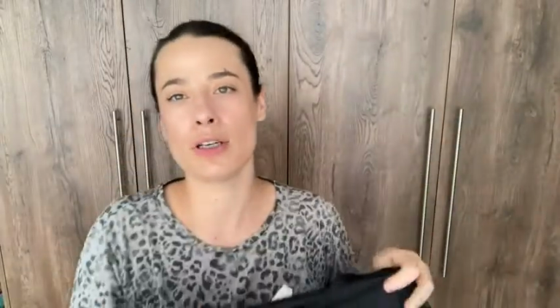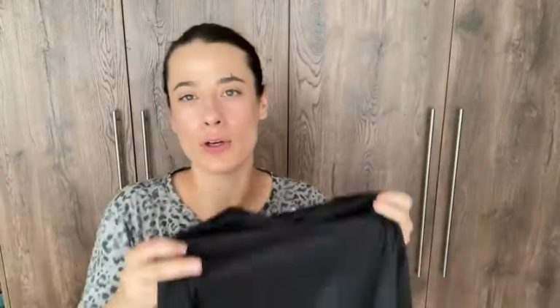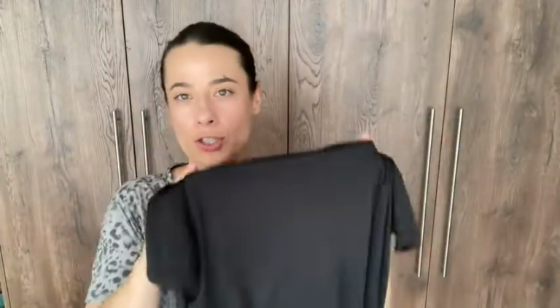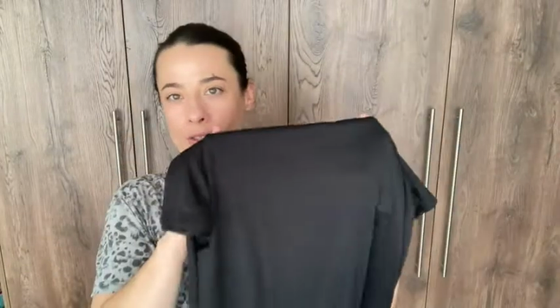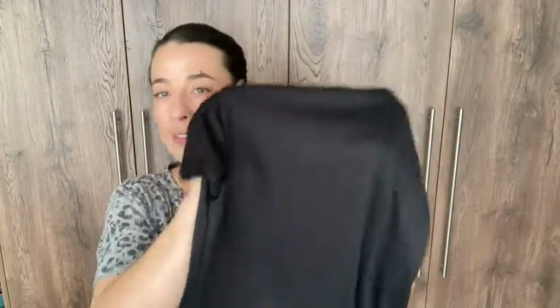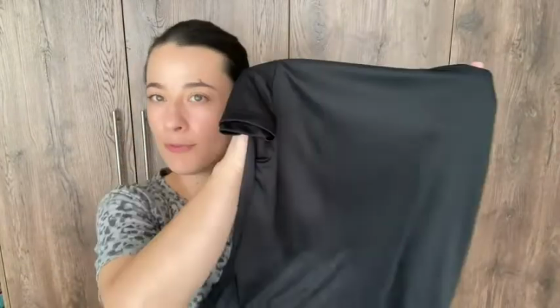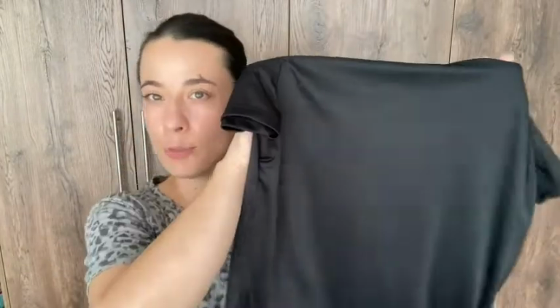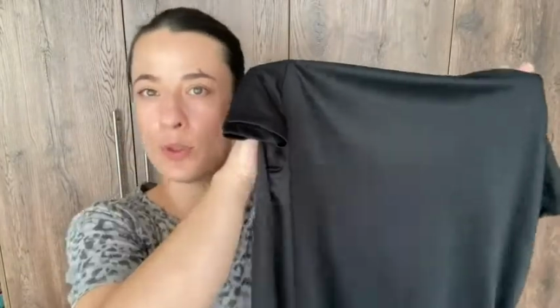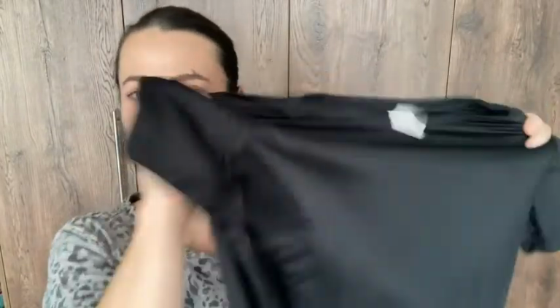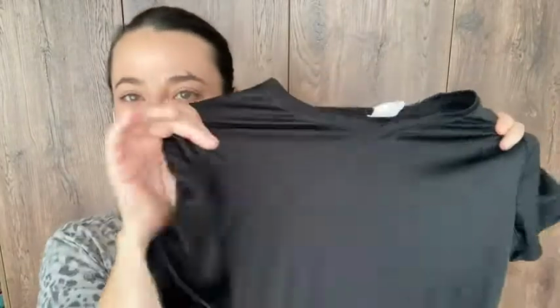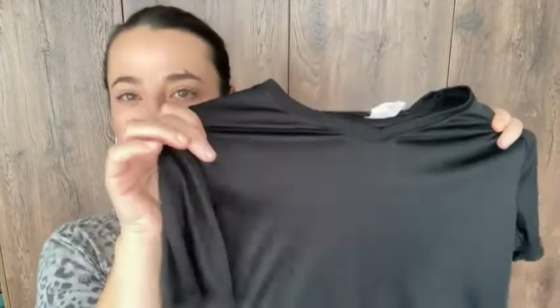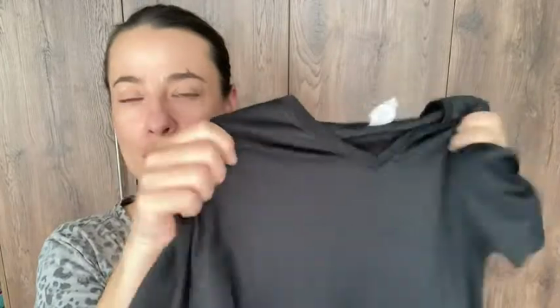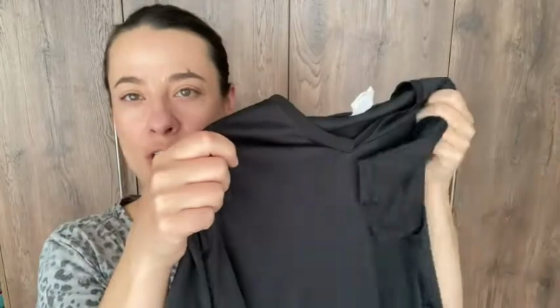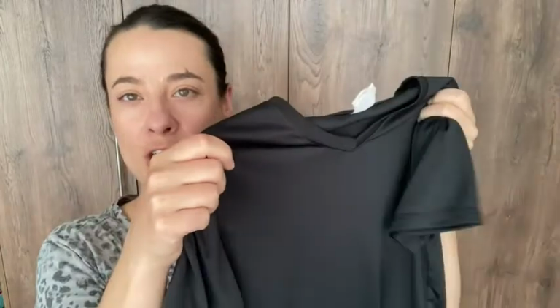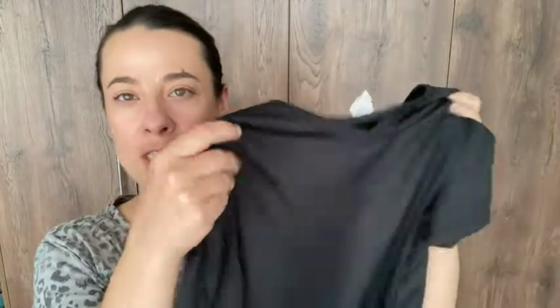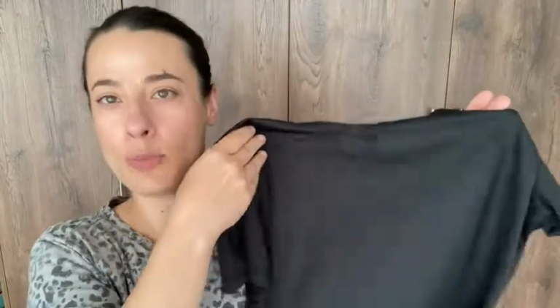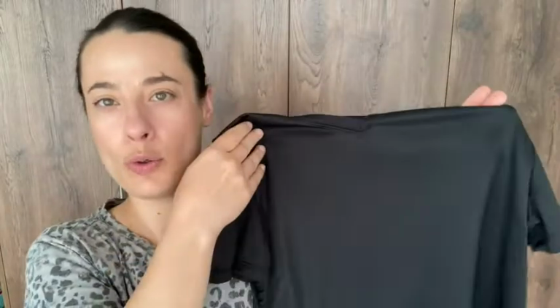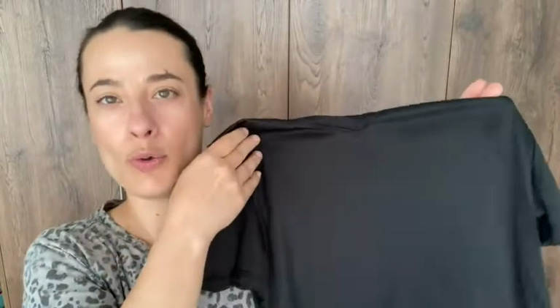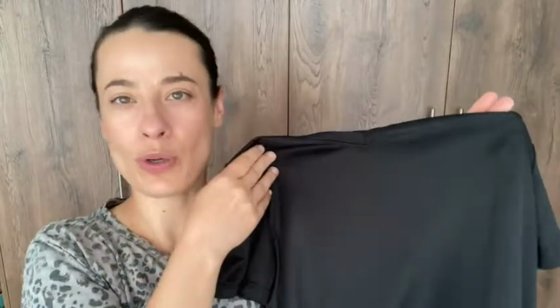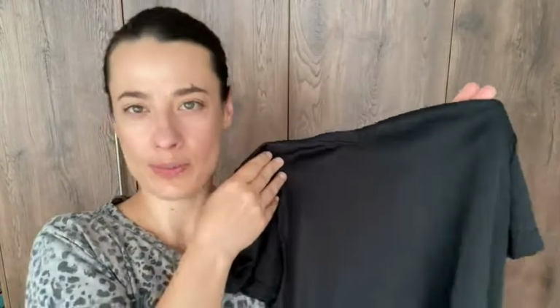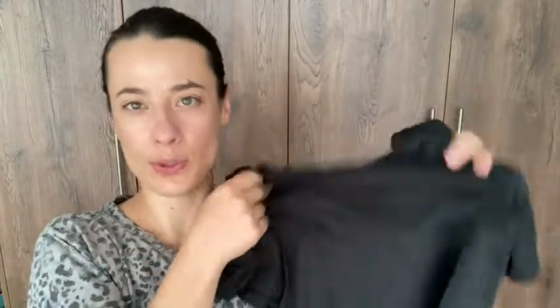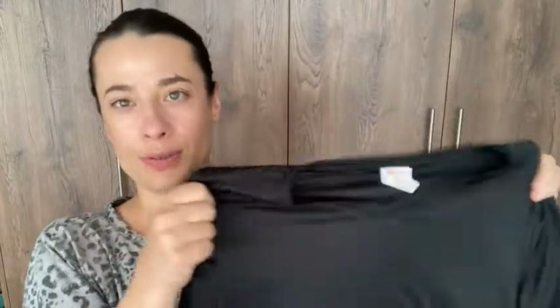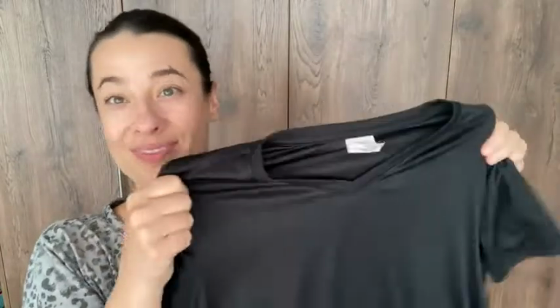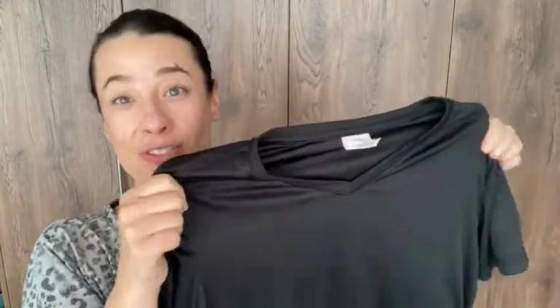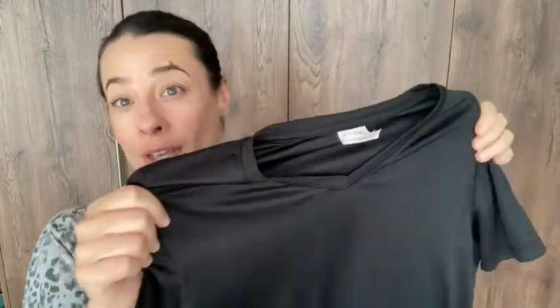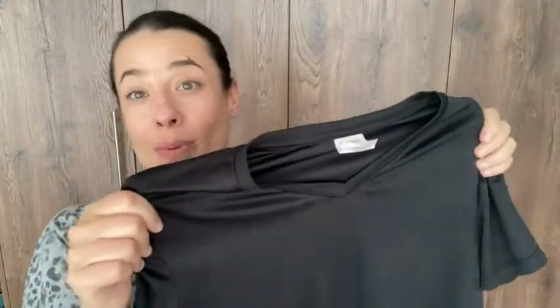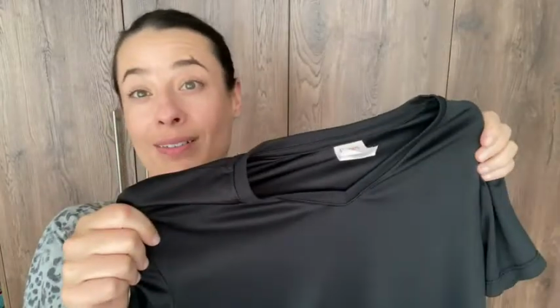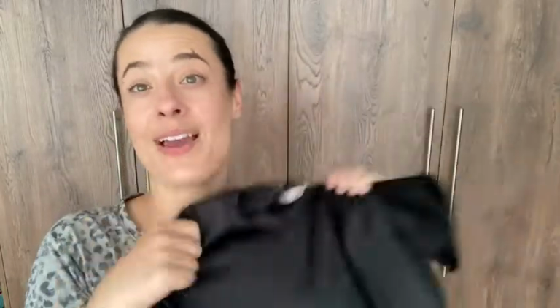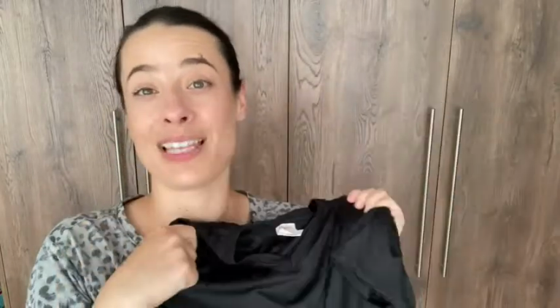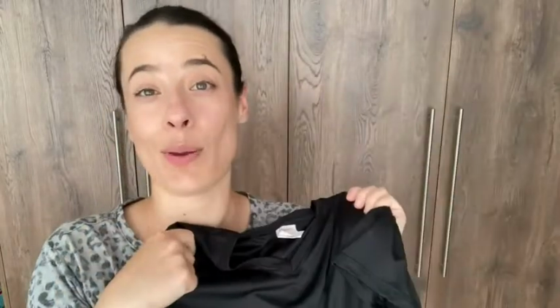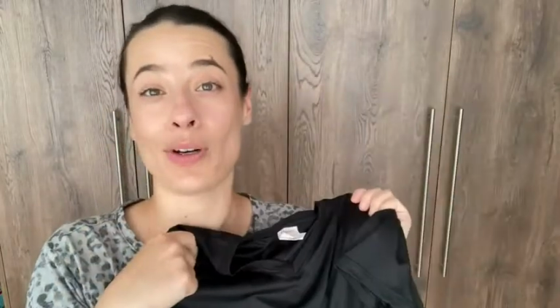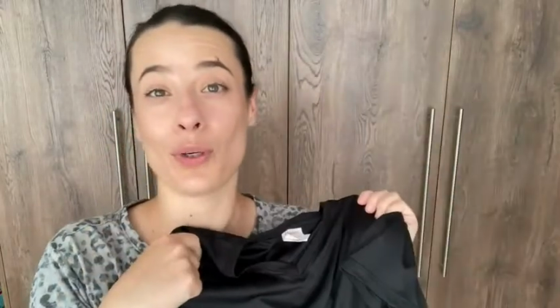So if you're looking for a shirt that's comfortable, flexible, stretchy, smooth, and breathable, try this one. And that's my point of view.